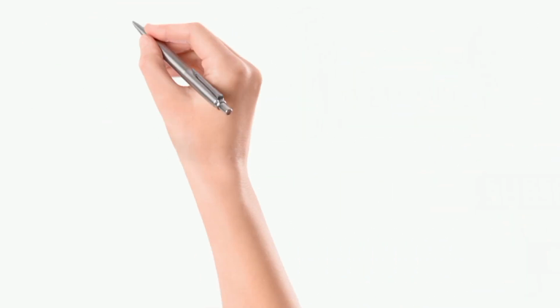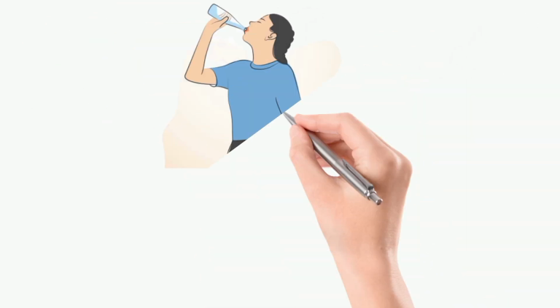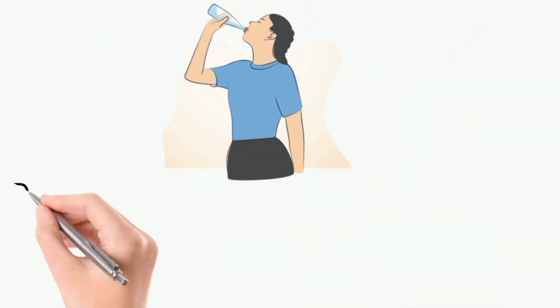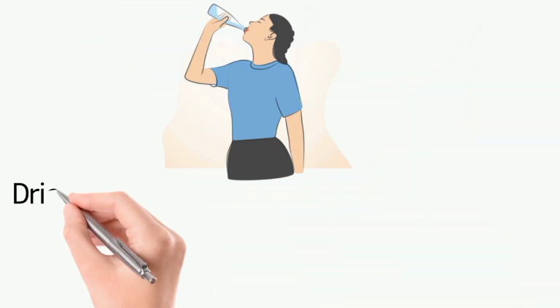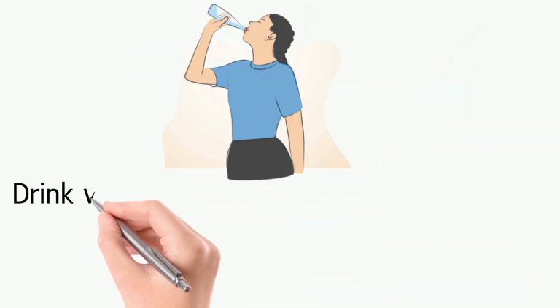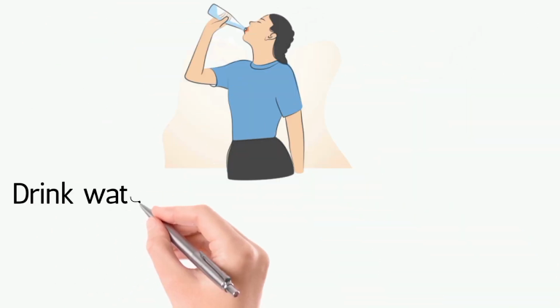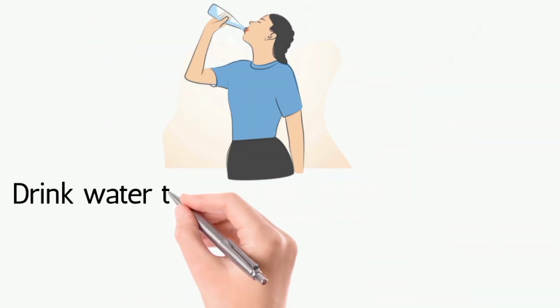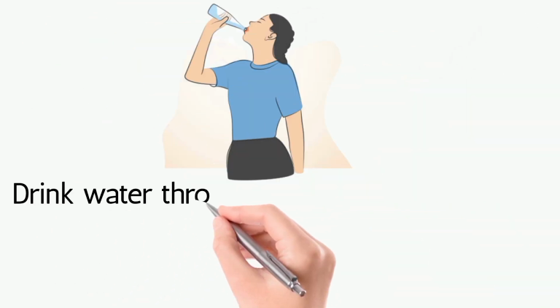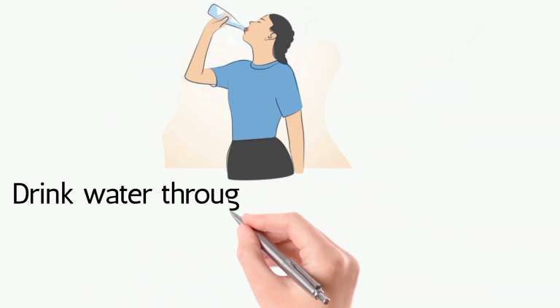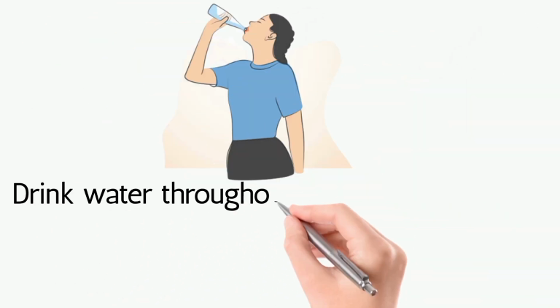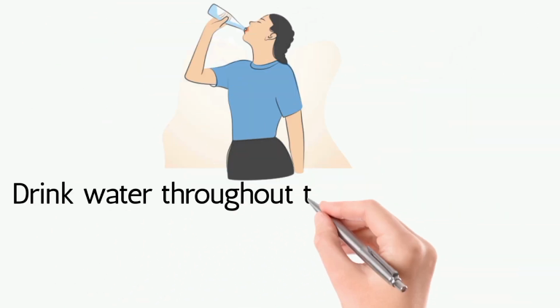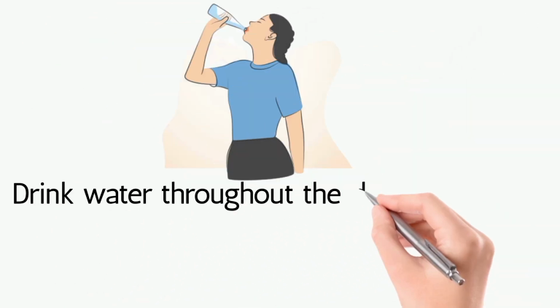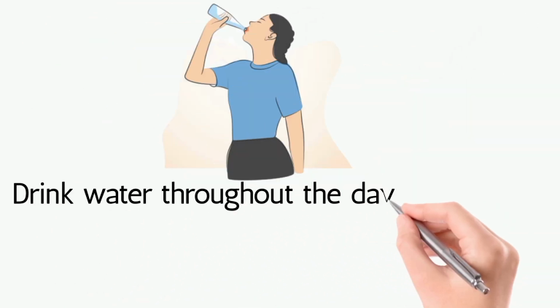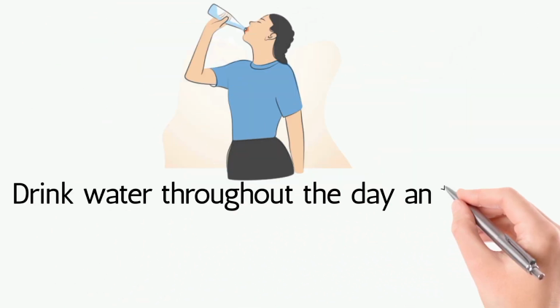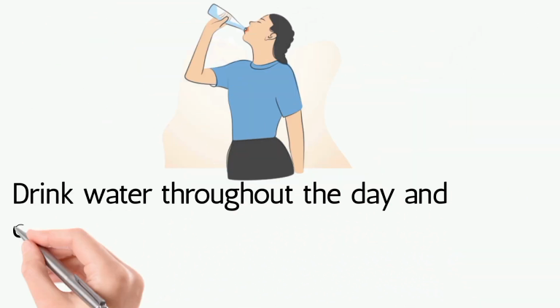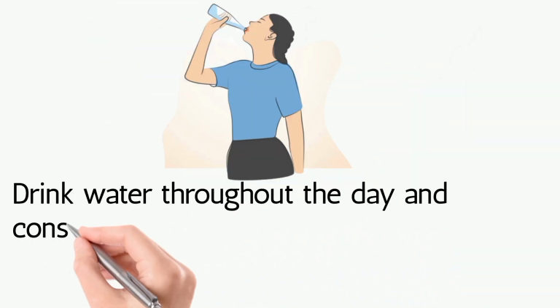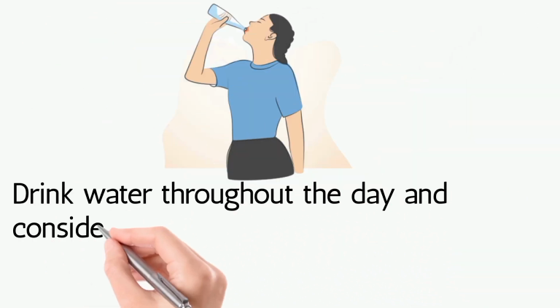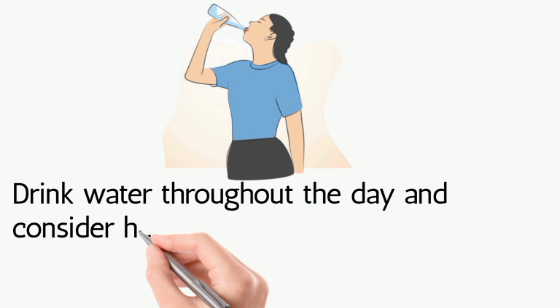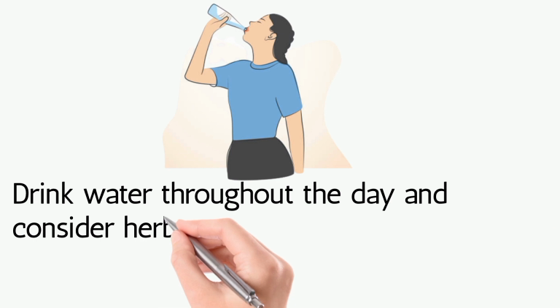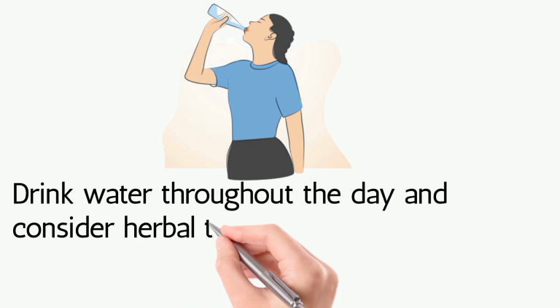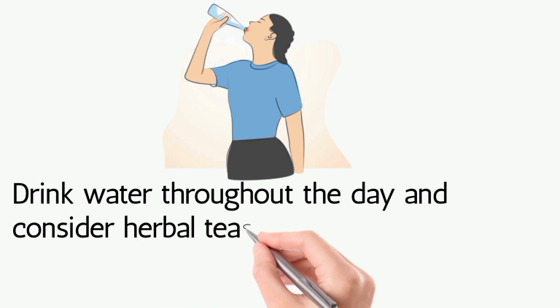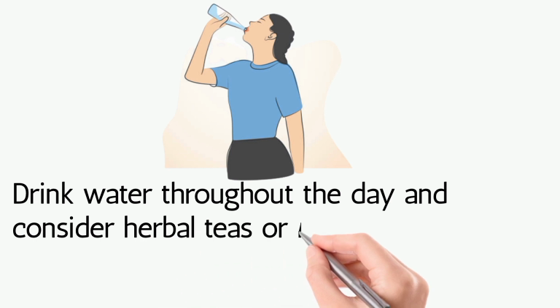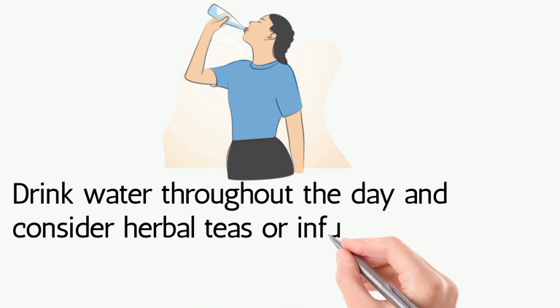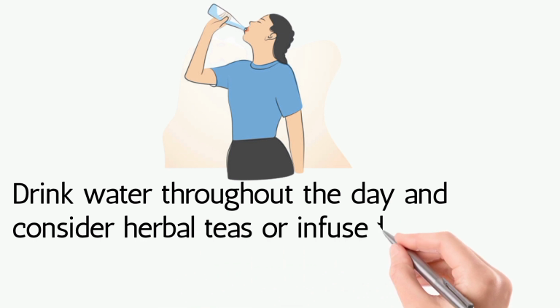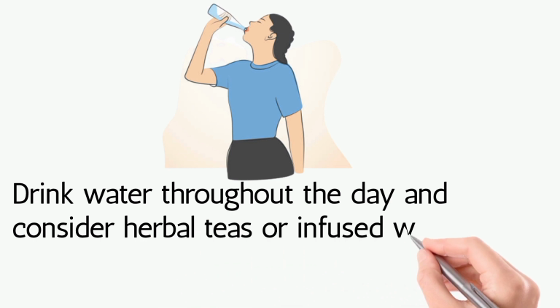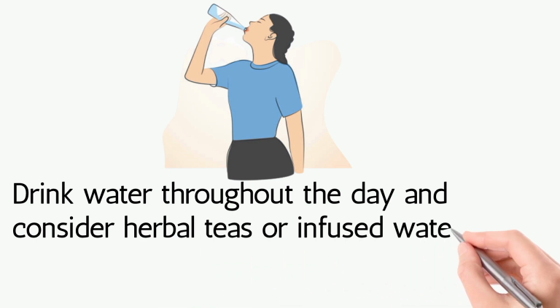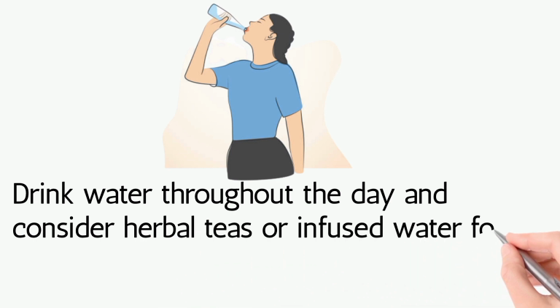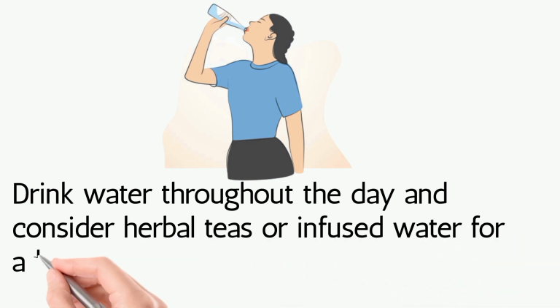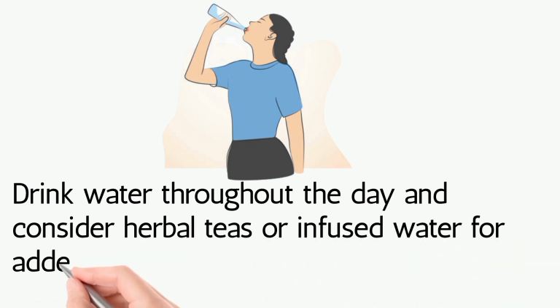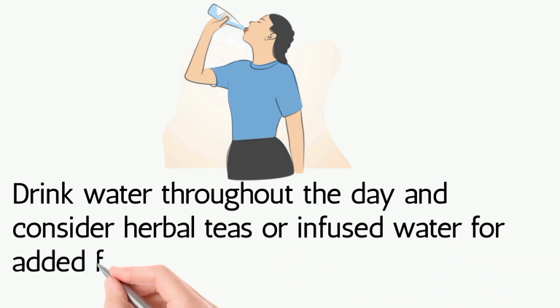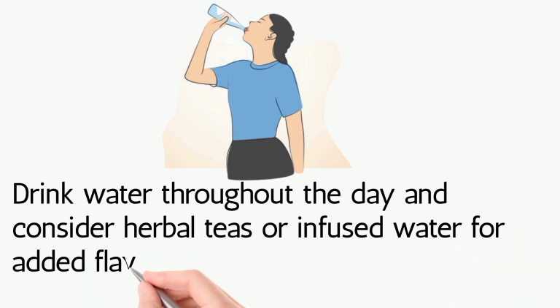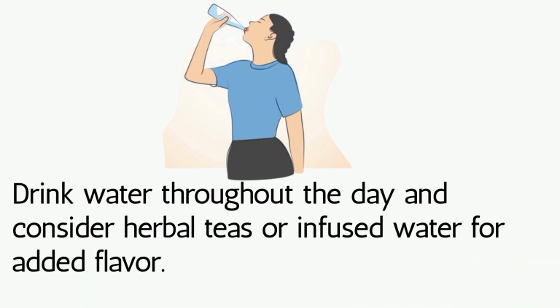Hydrate wisely: drink water throughout the day and consider herbal teas or infused water for added flavor.